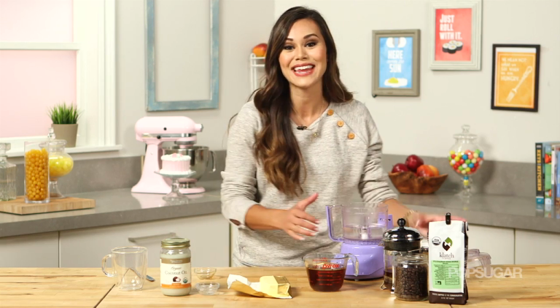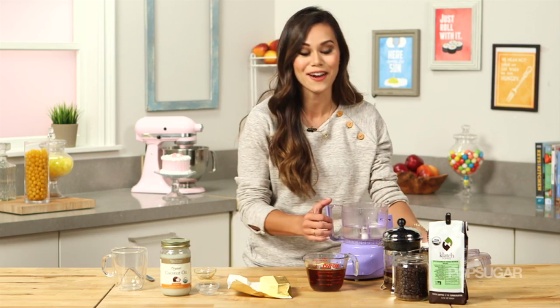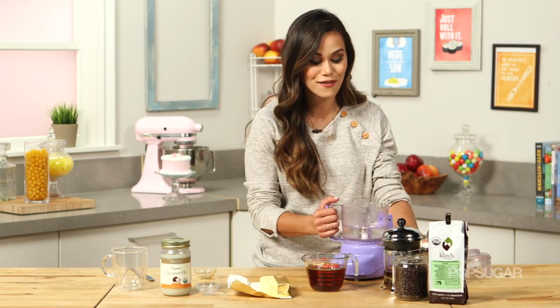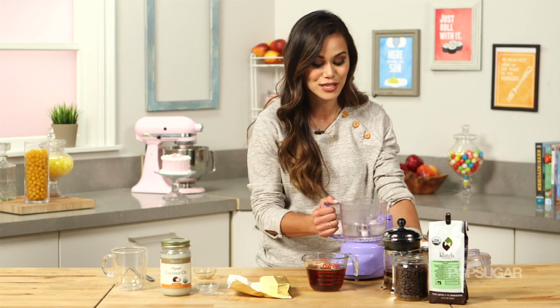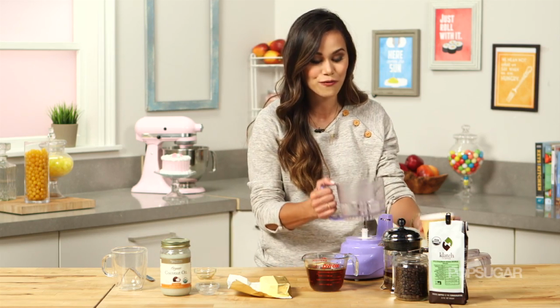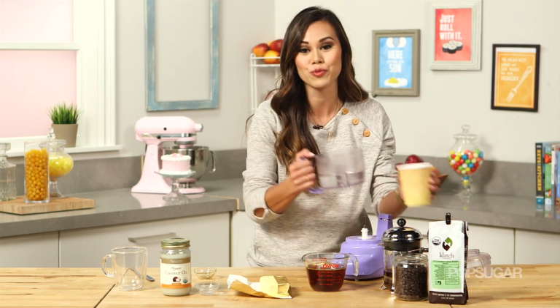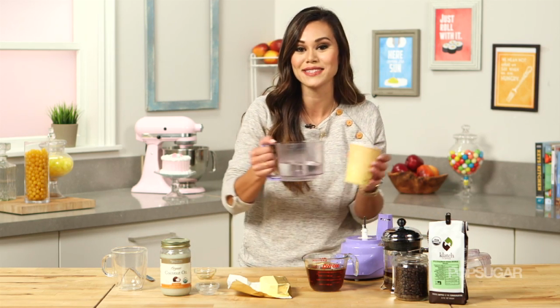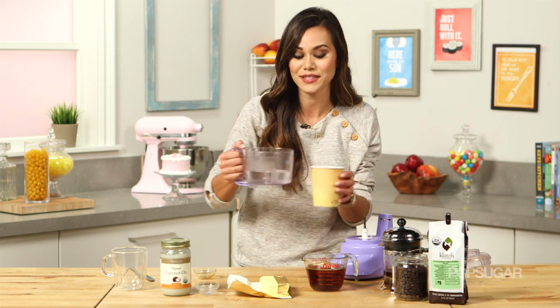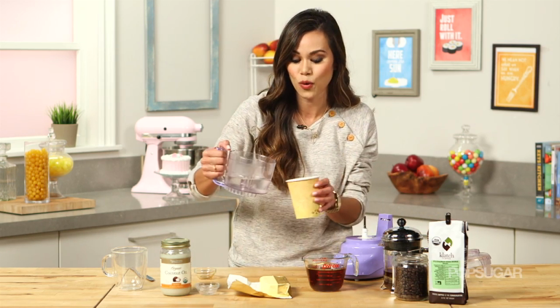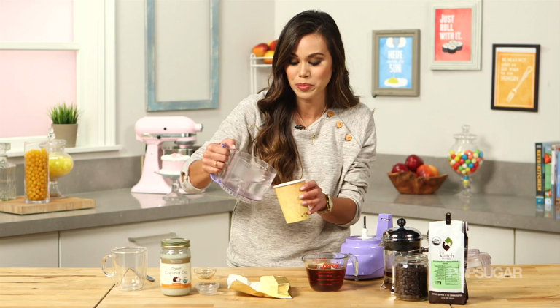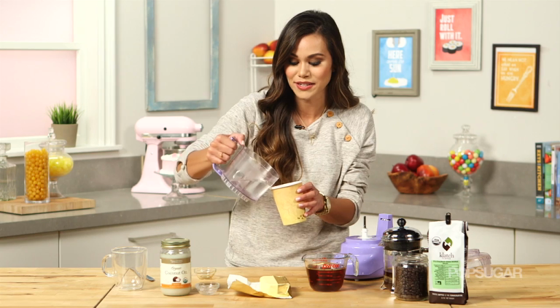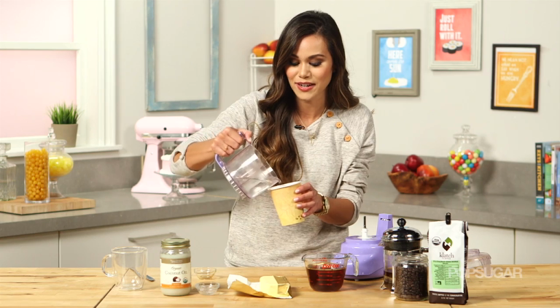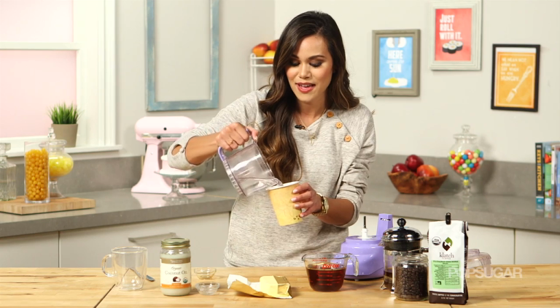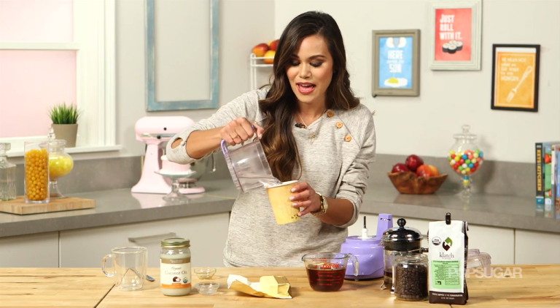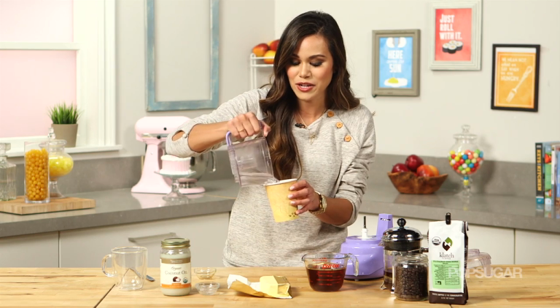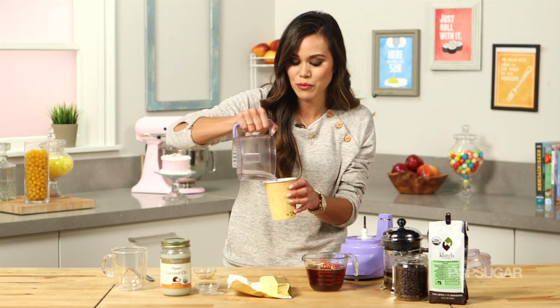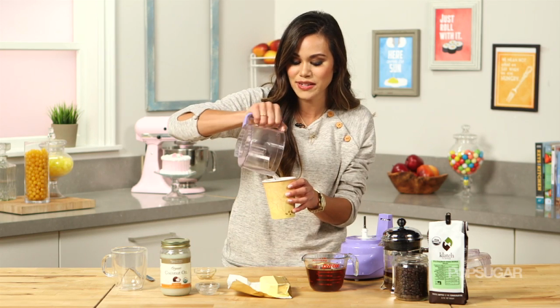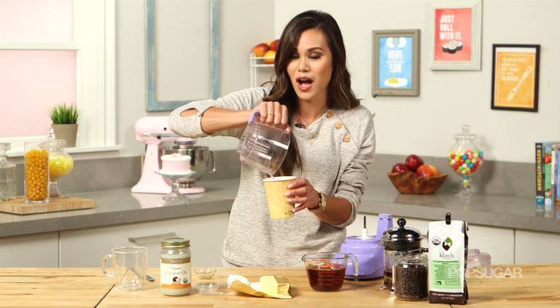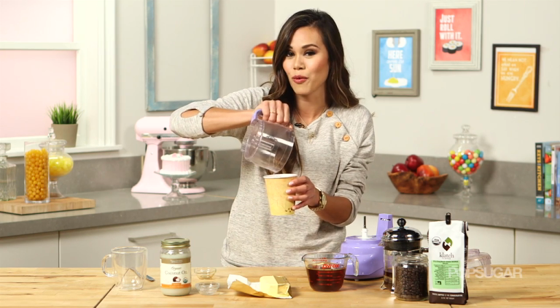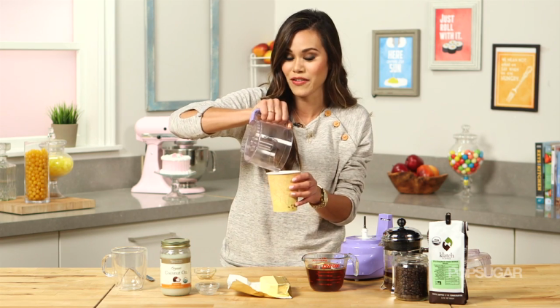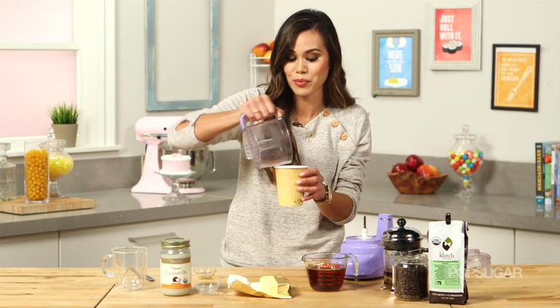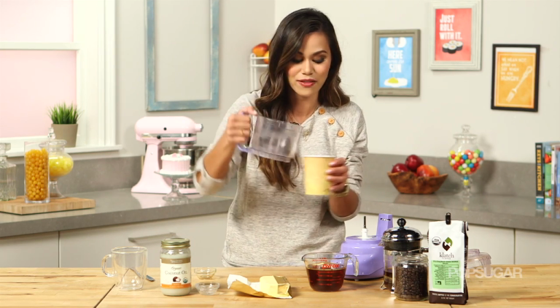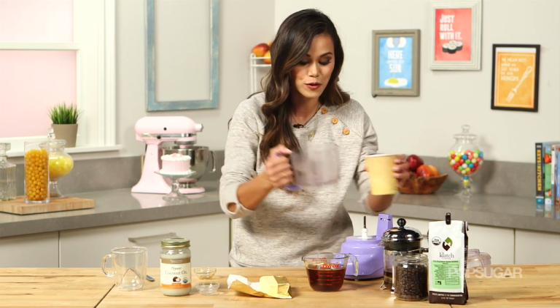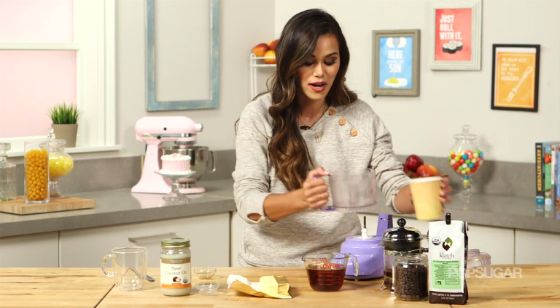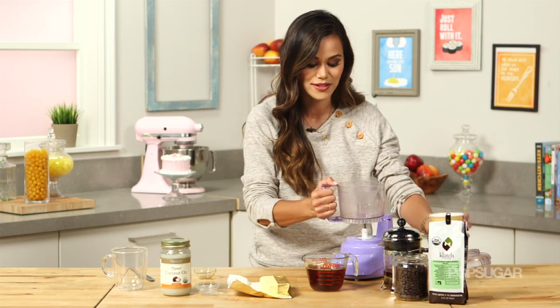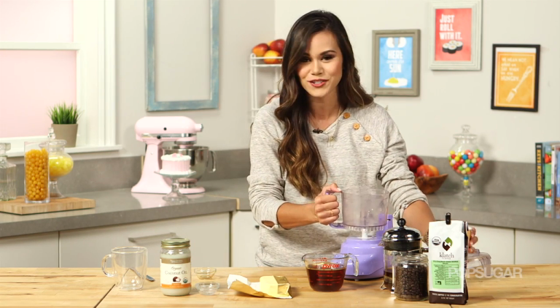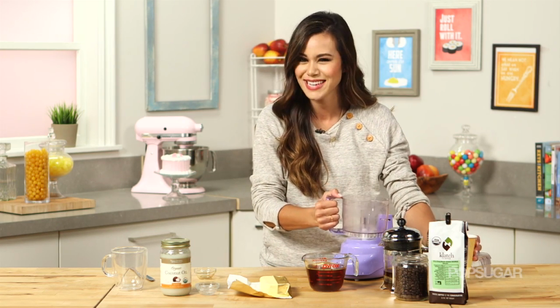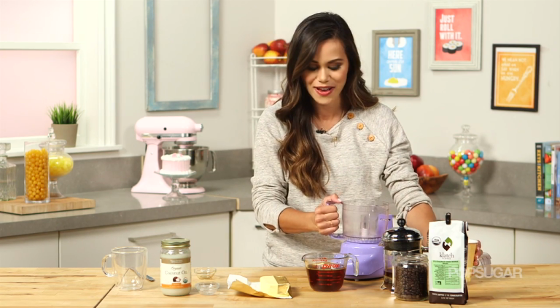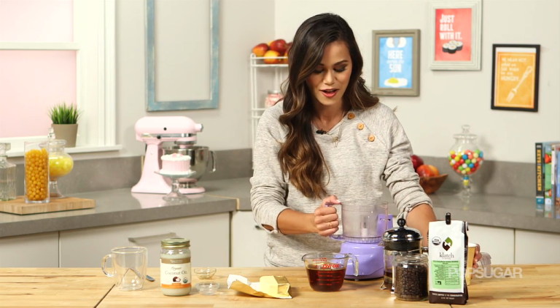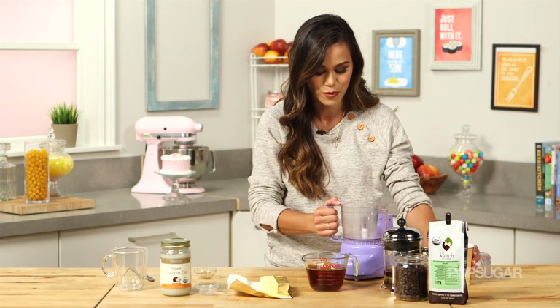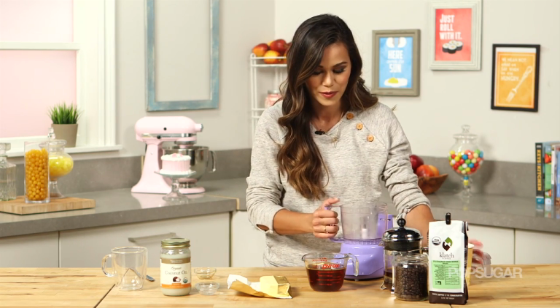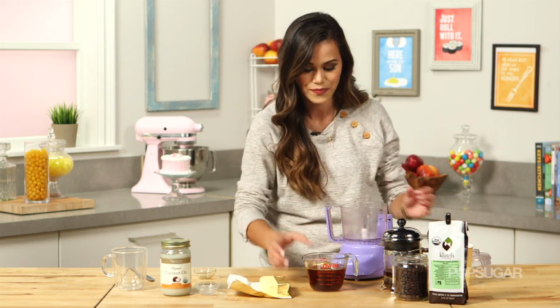Now I'm just going to add all of this to a food processor or blender. I'm actually removing some hot water that I put in the food processor just to keep that coffee warm.